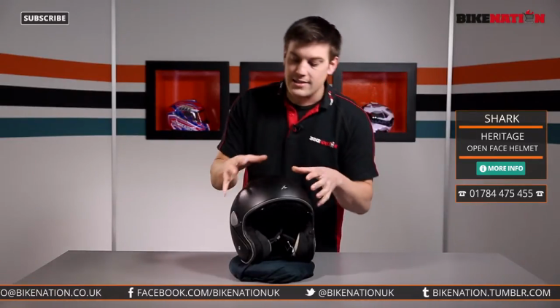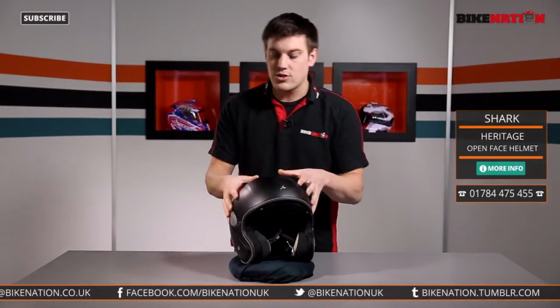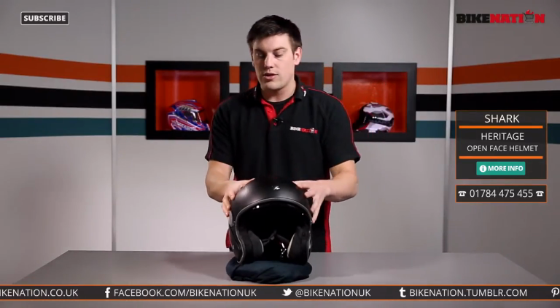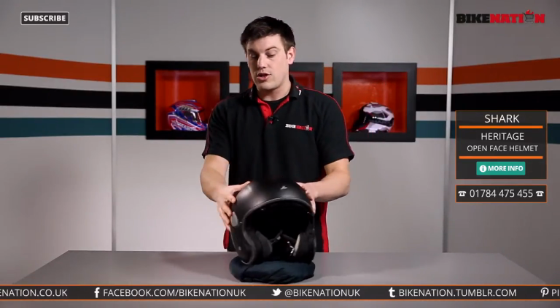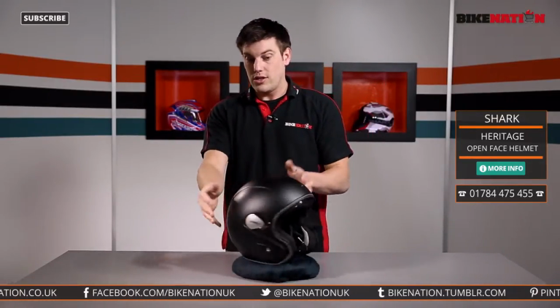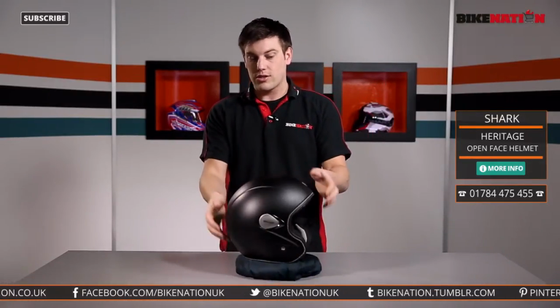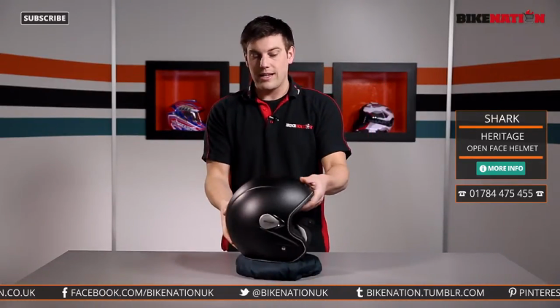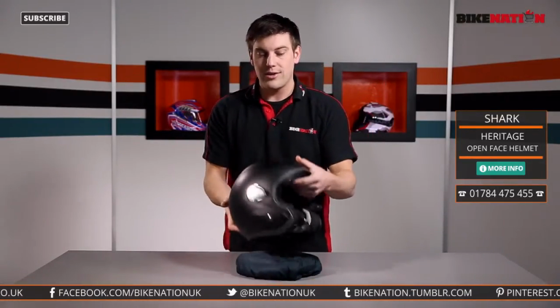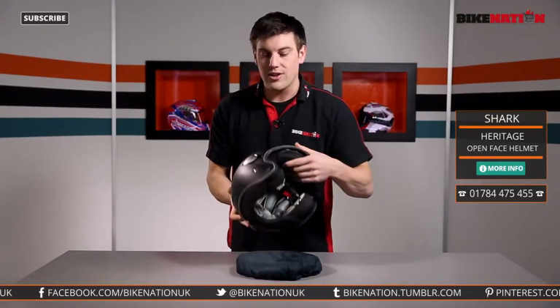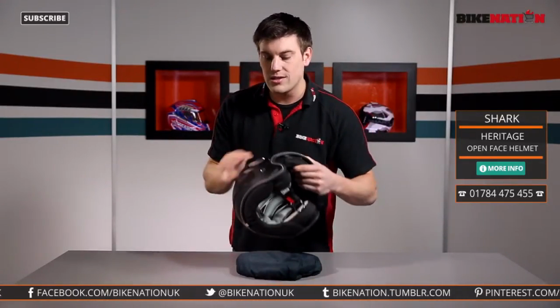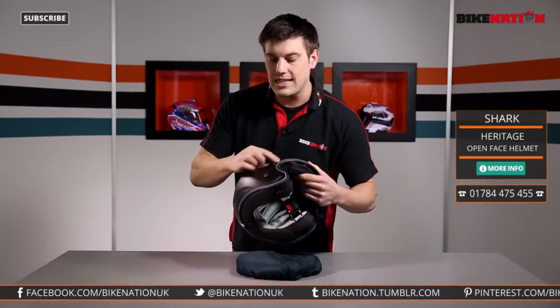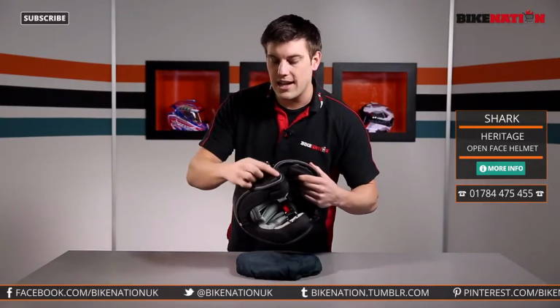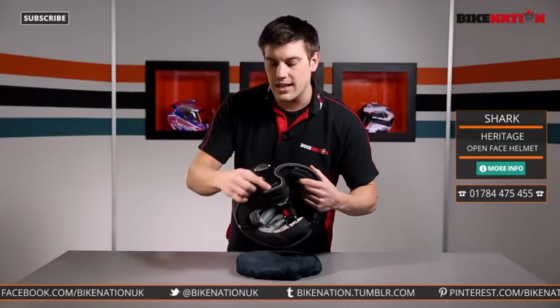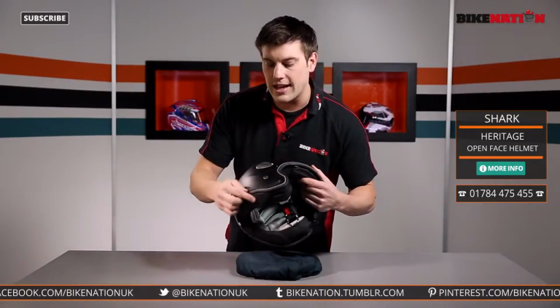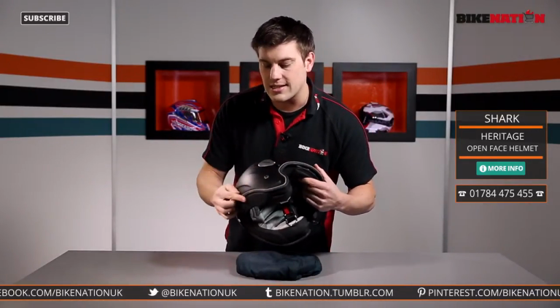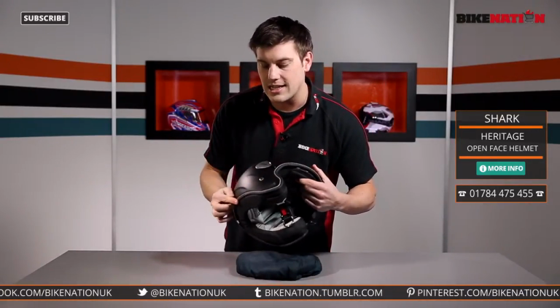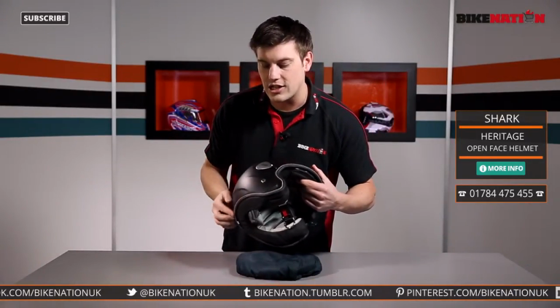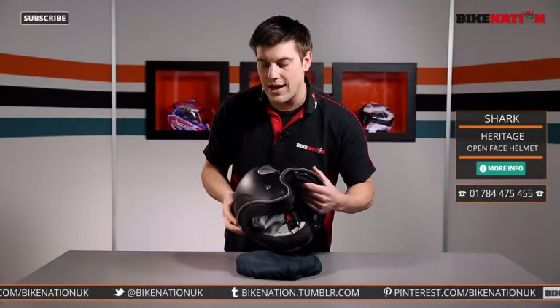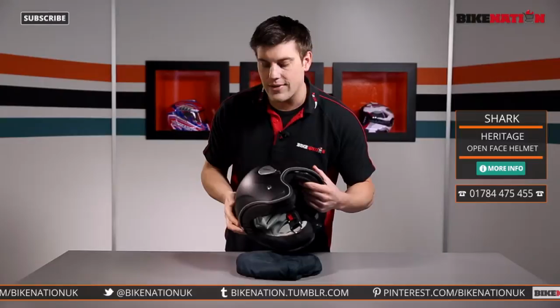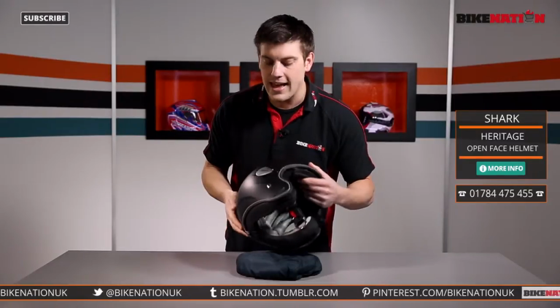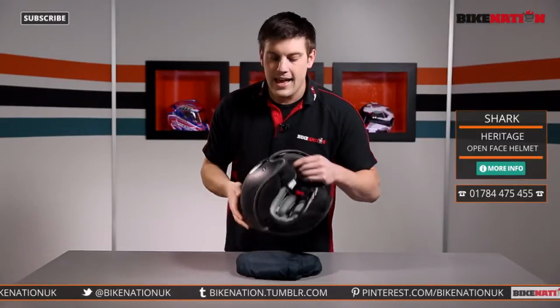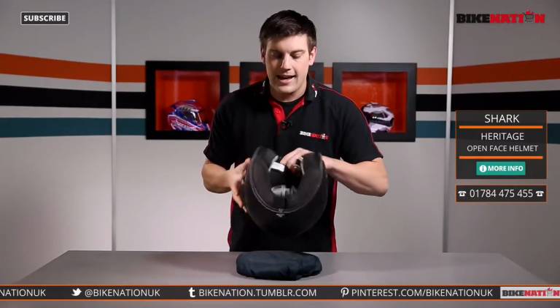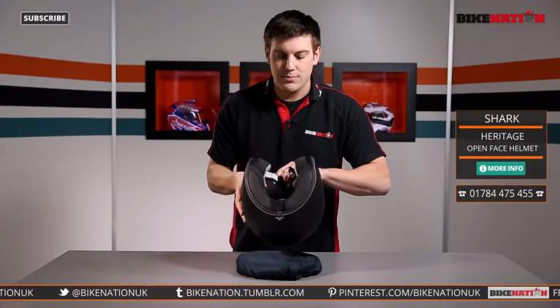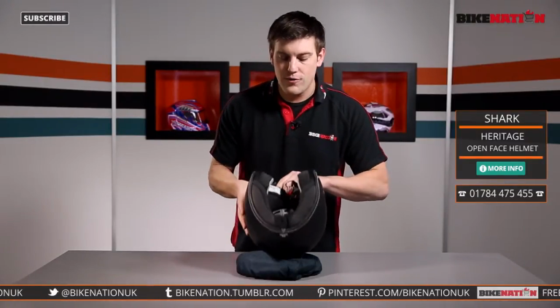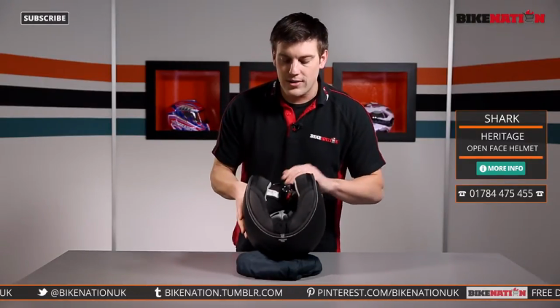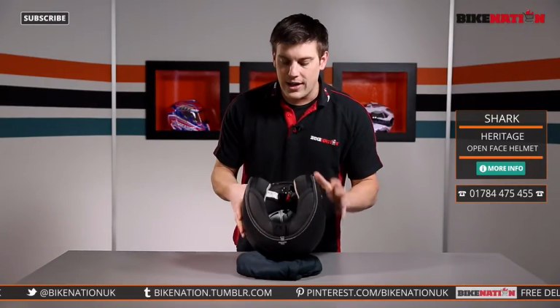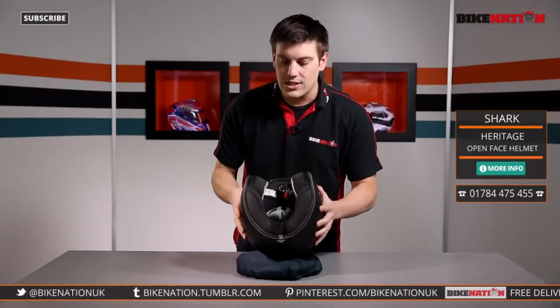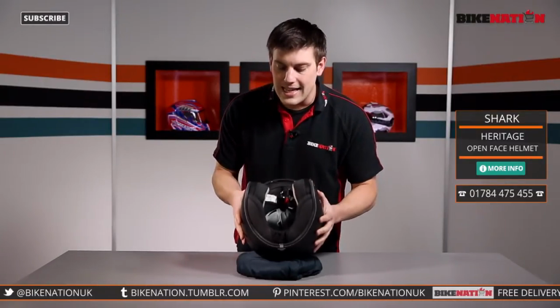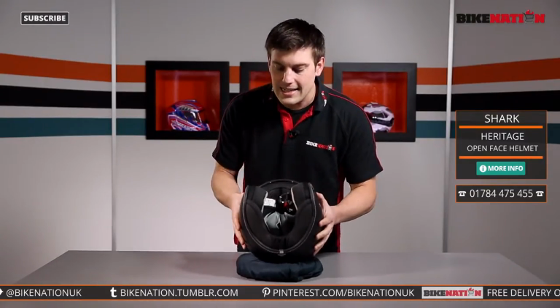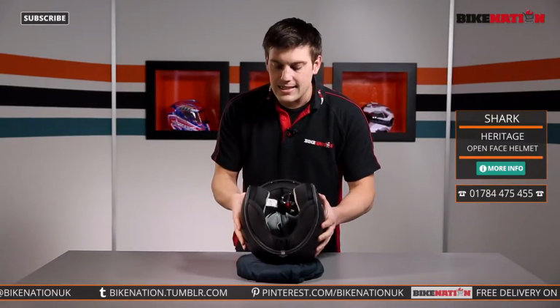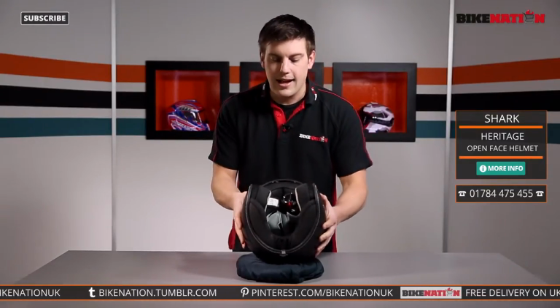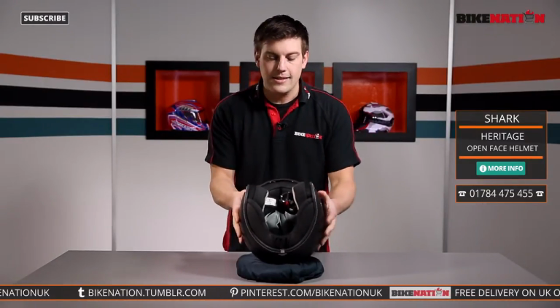So it is great for riding around town. It has got the drop-down visor there too. Nice and strong construction, looks great too. It's got little details like this stitching around there. And let's move on now to the insides.